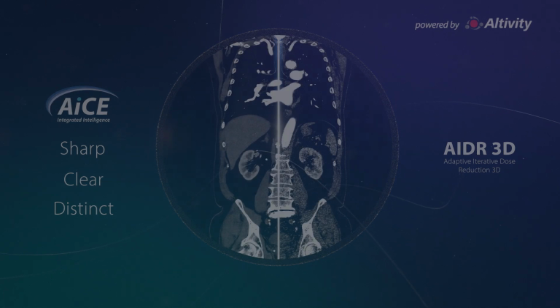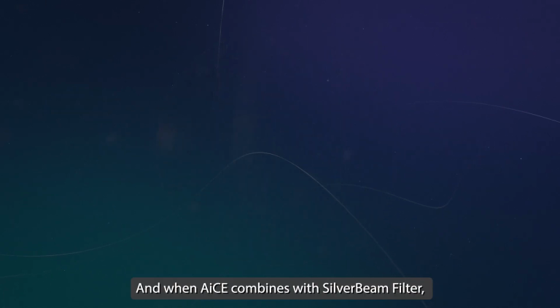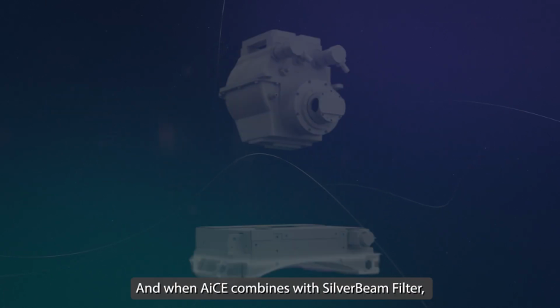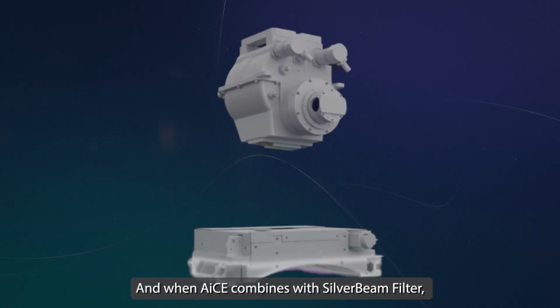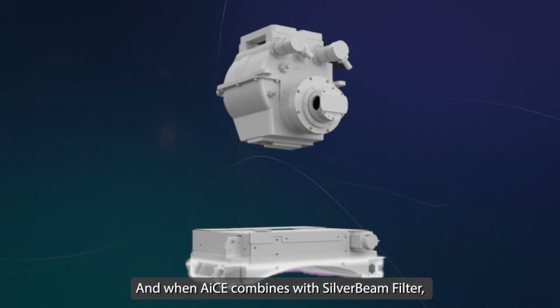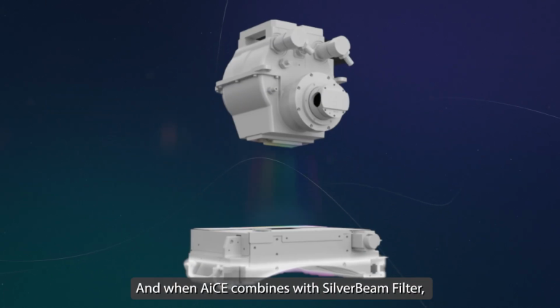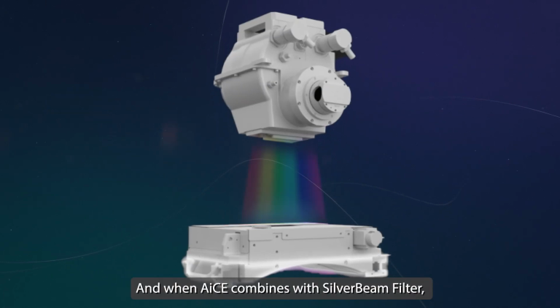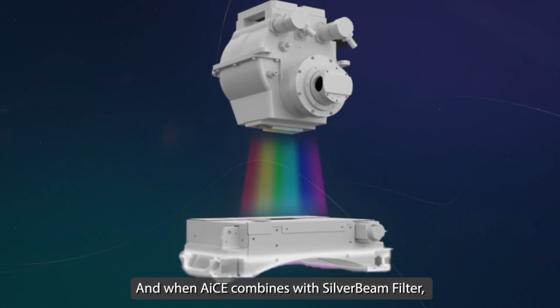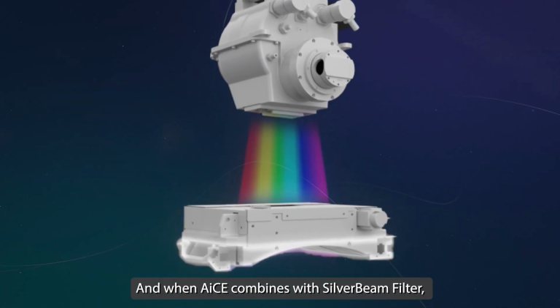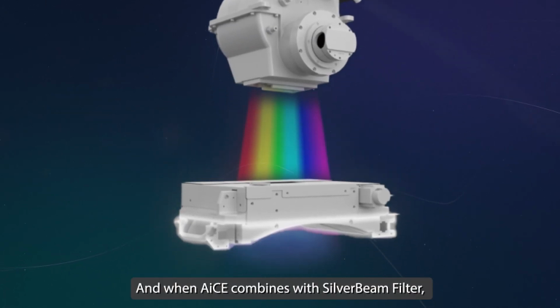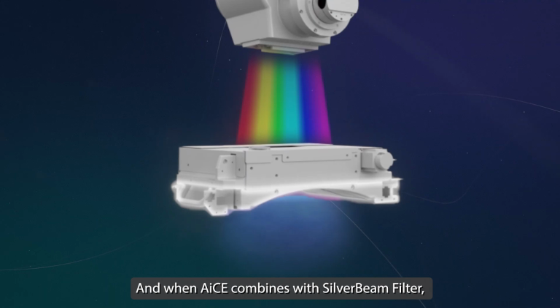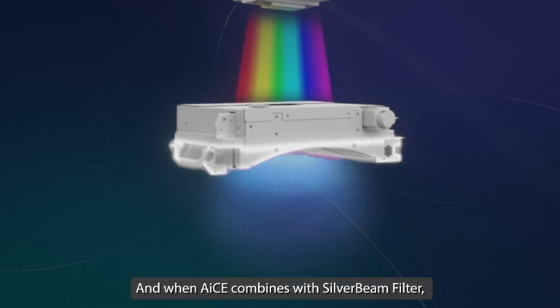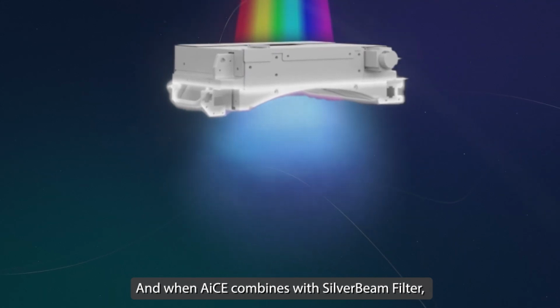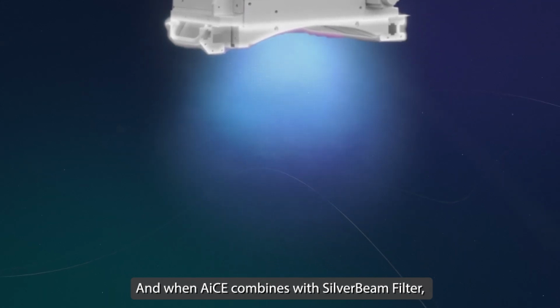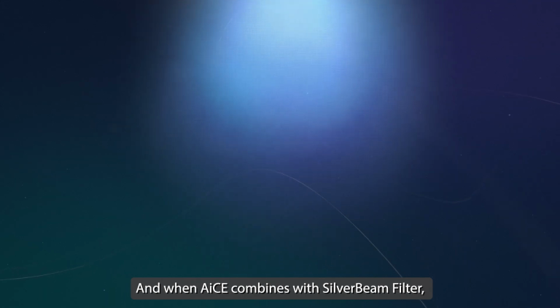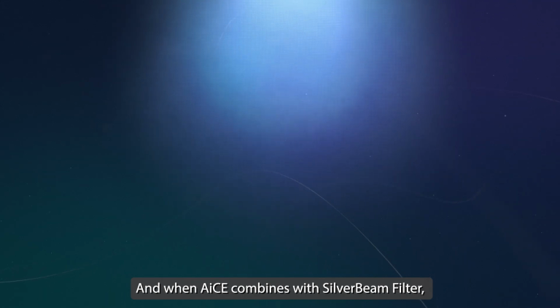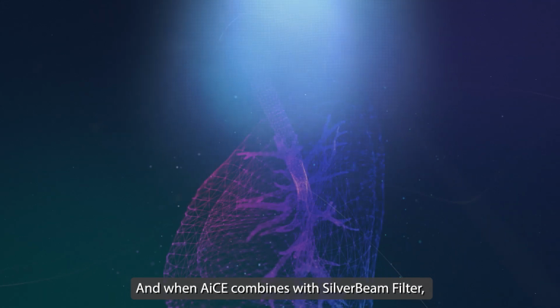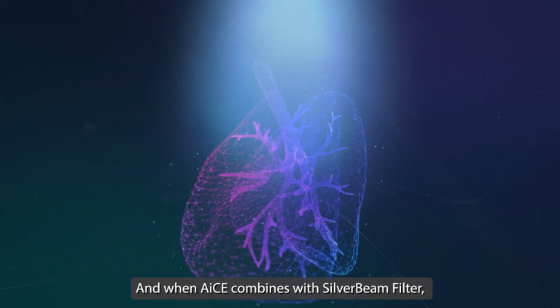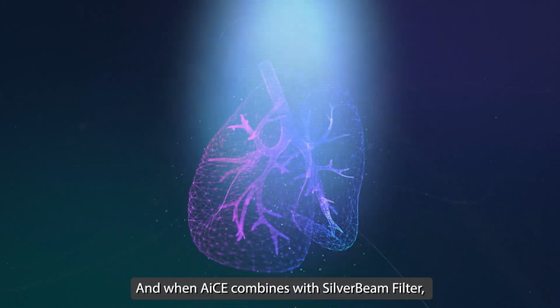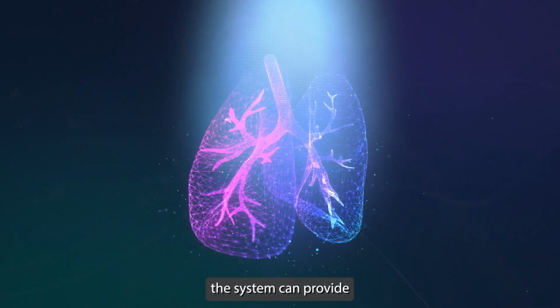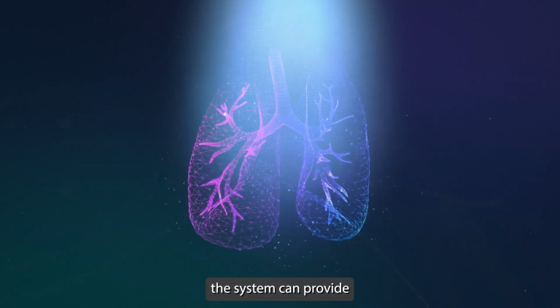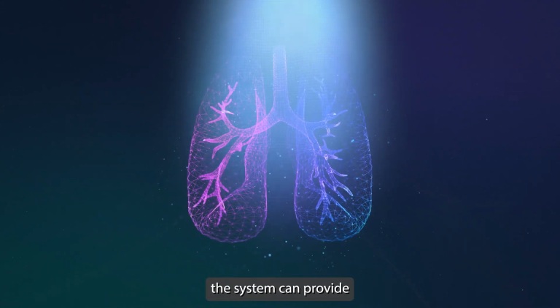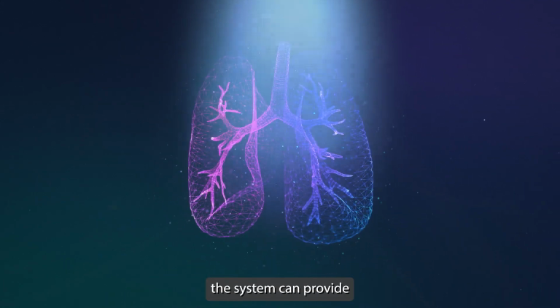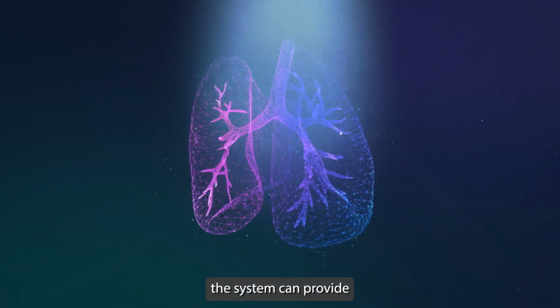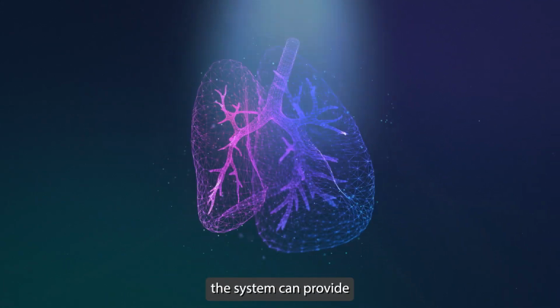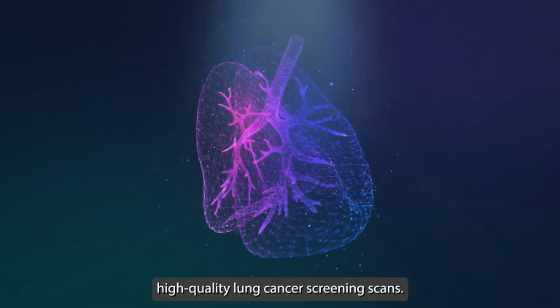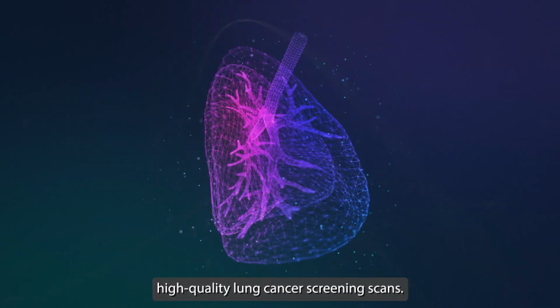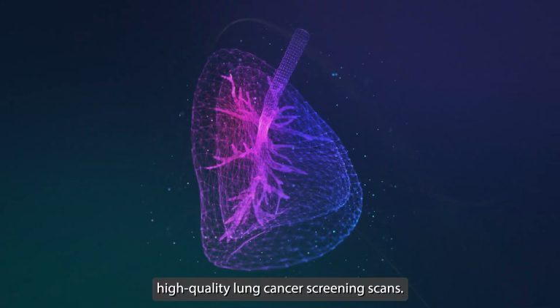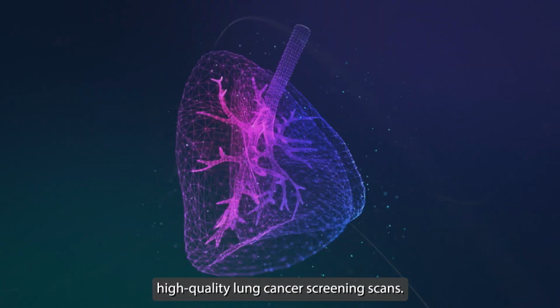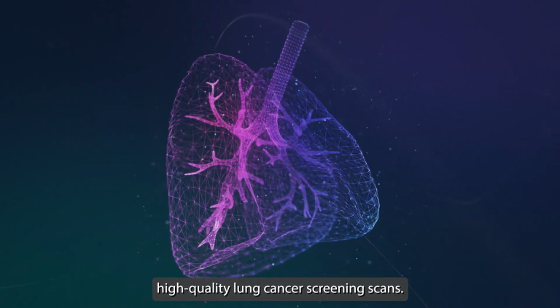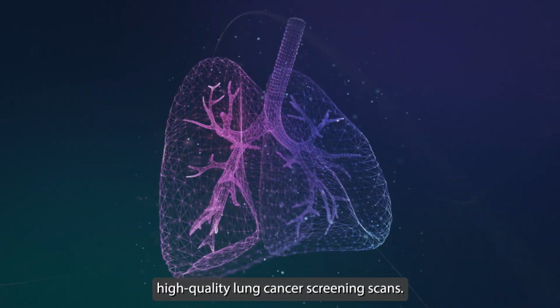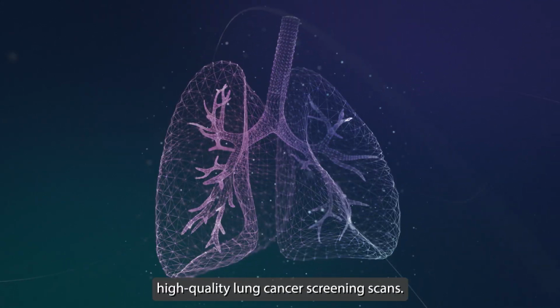And when AICE combines with Silpa Beam Filter, the system can provide high quality lung cancer screening scans.